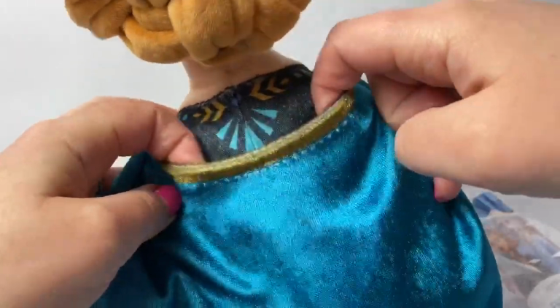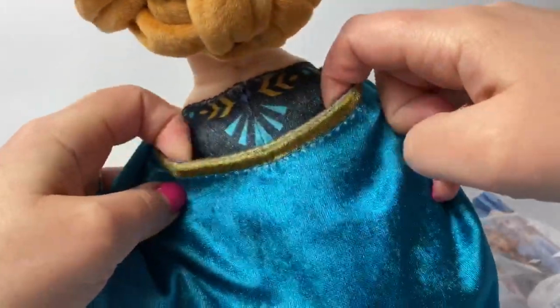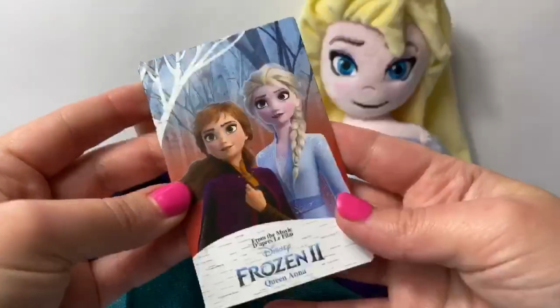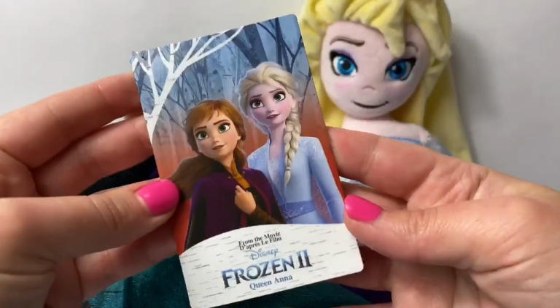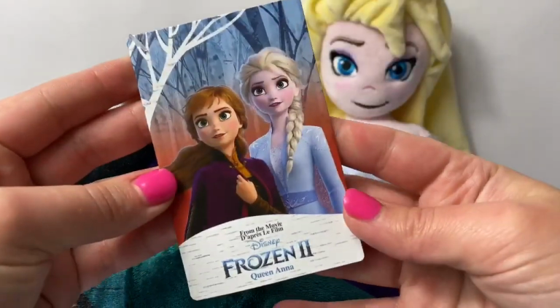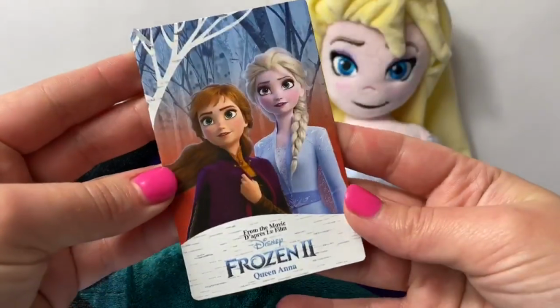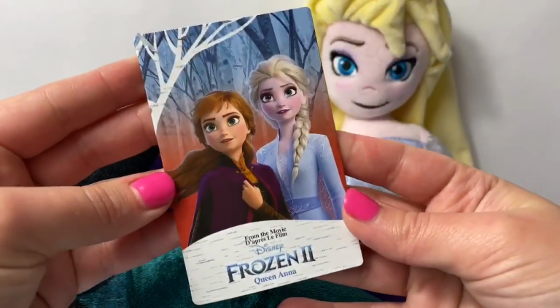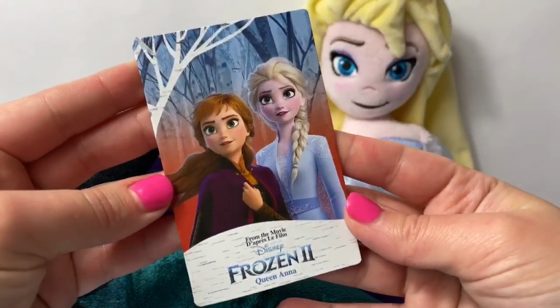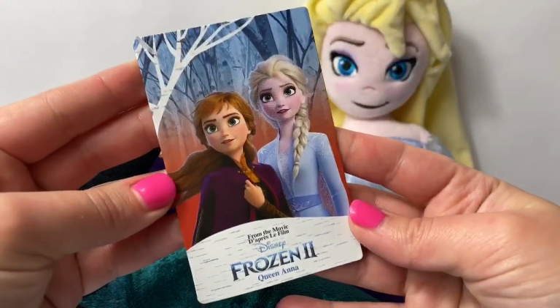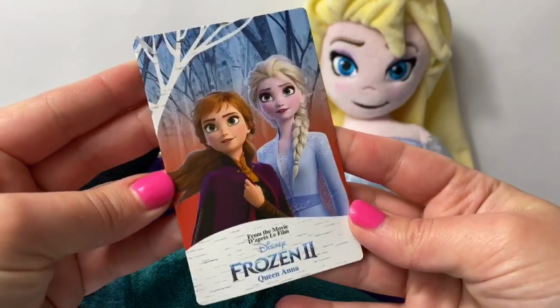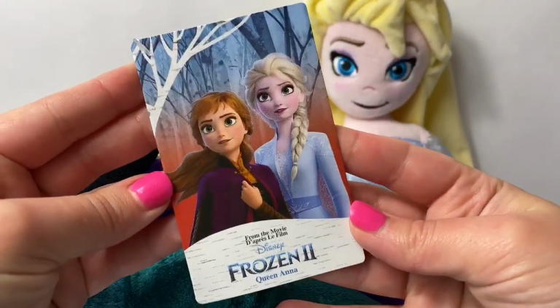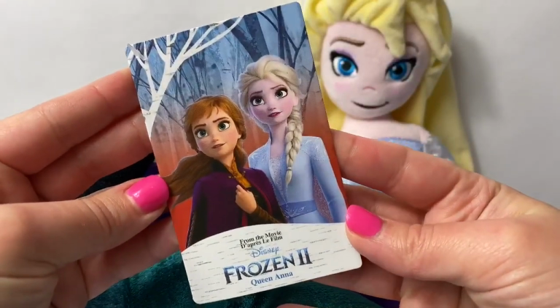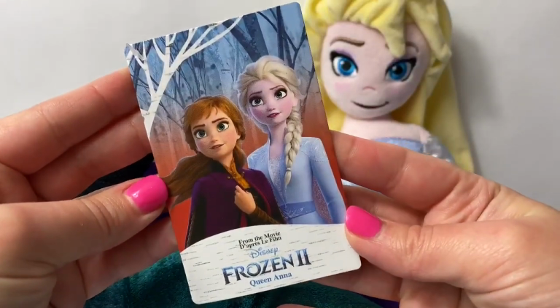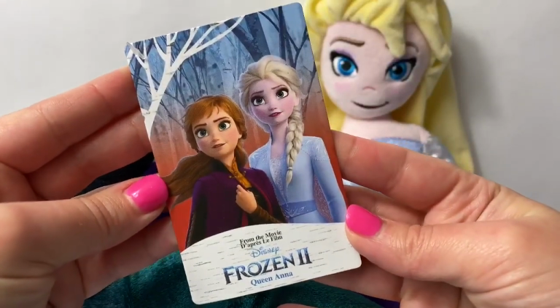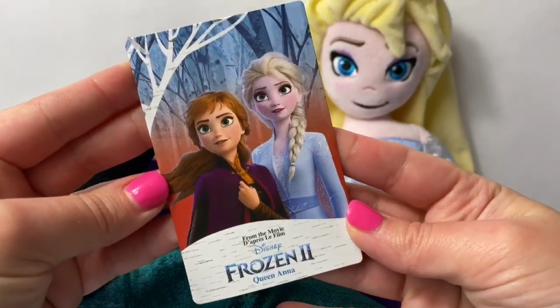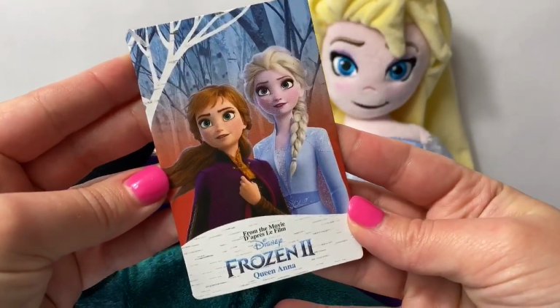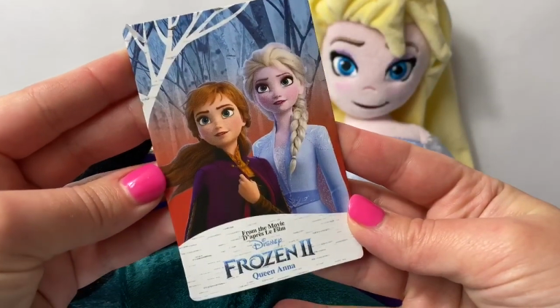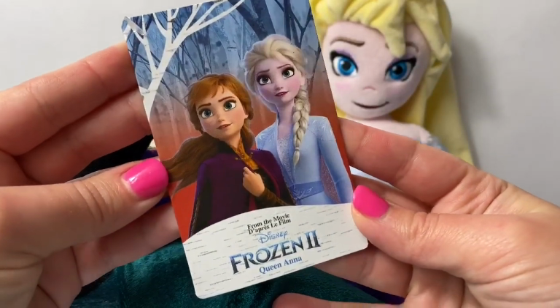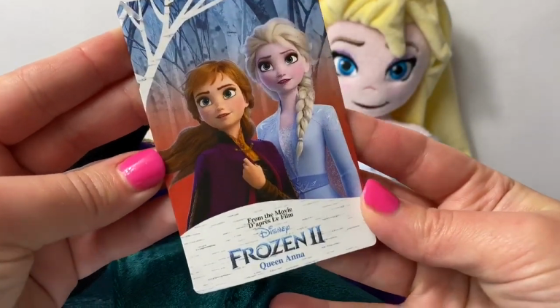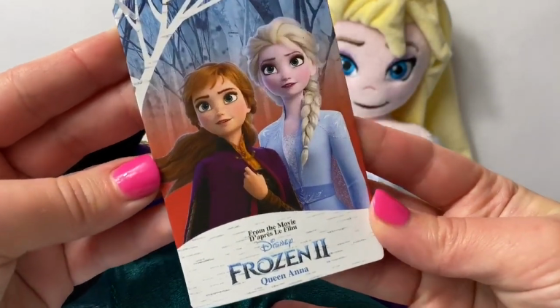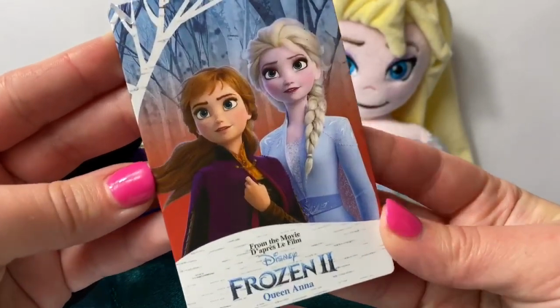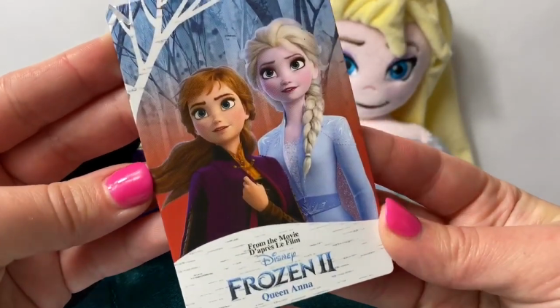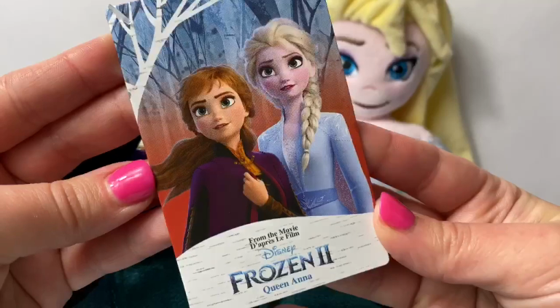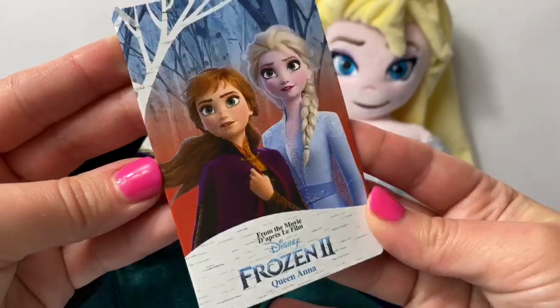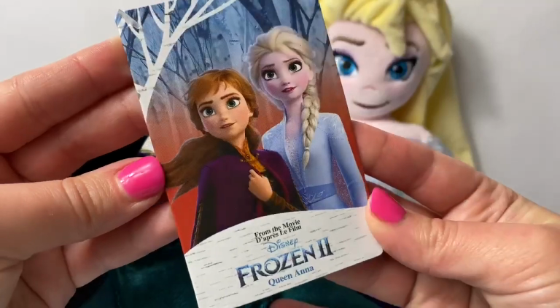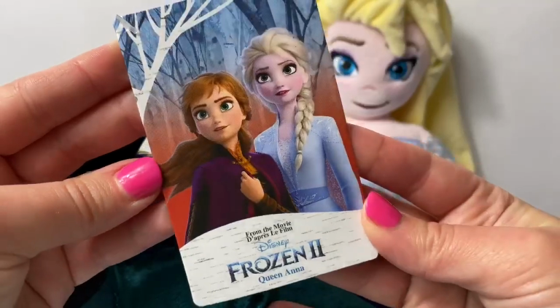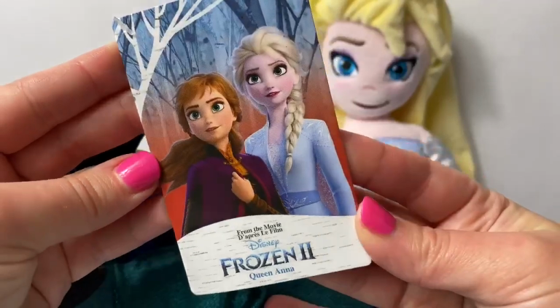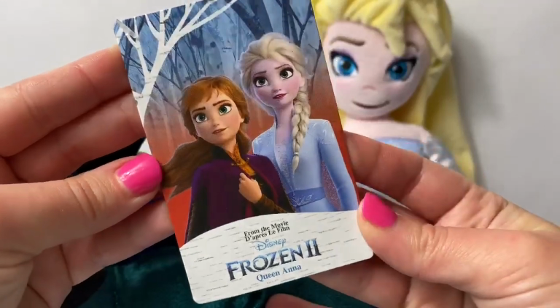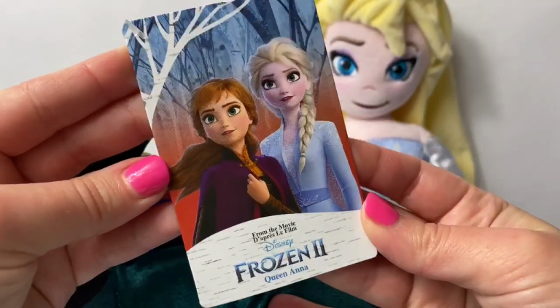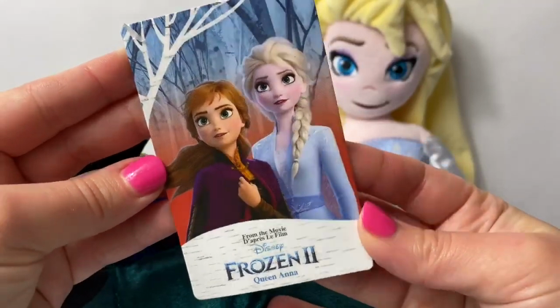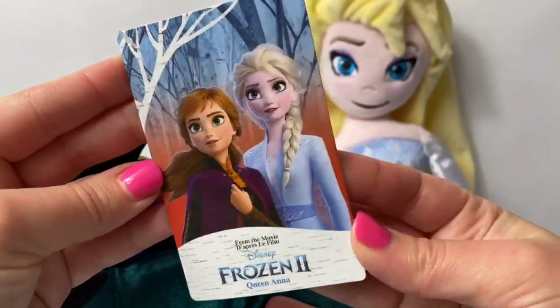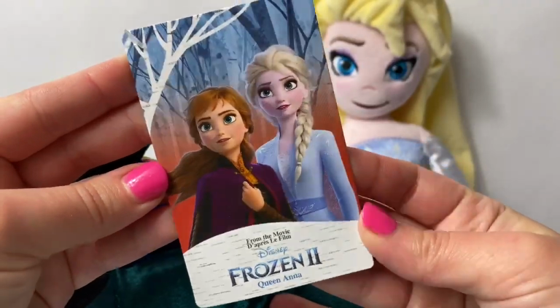And here is her card — it says Disney Frozen 2 Queen Anna.